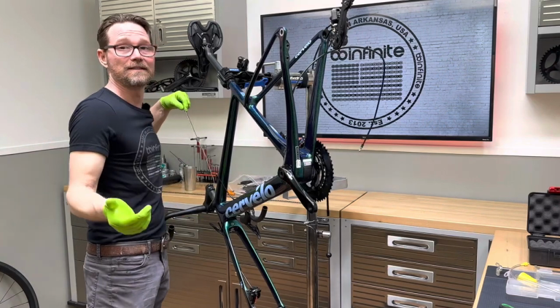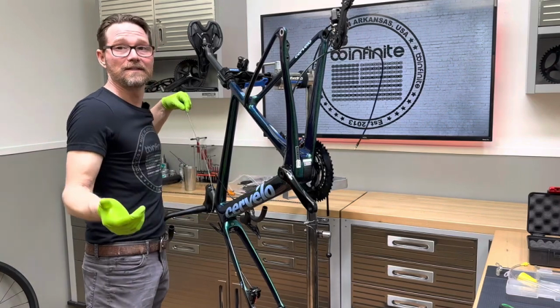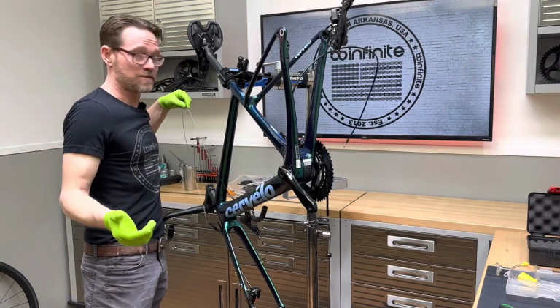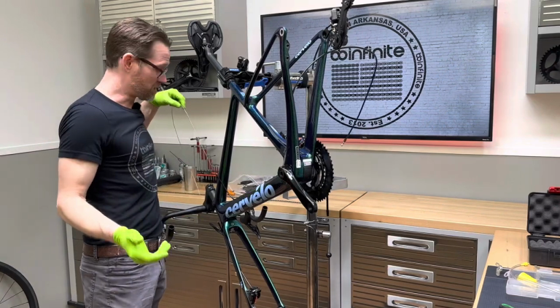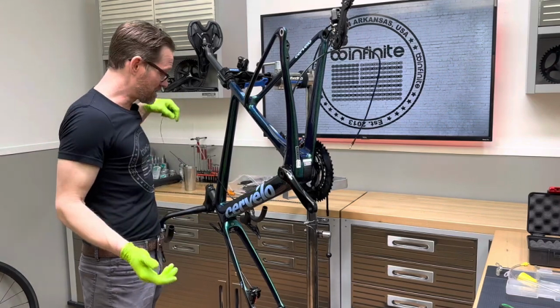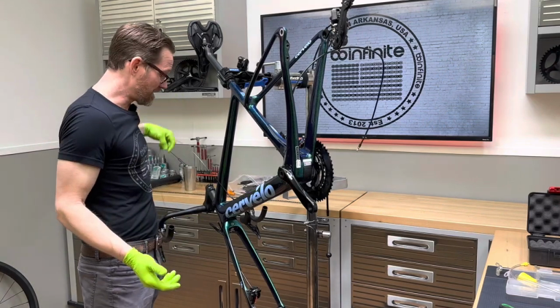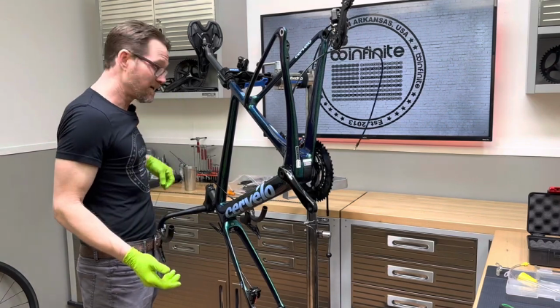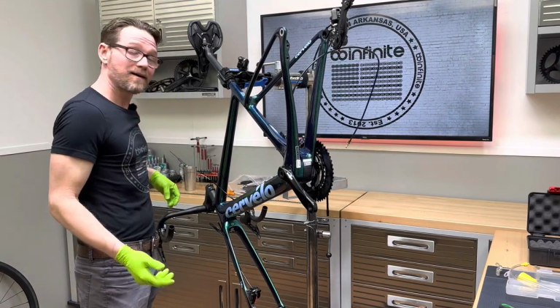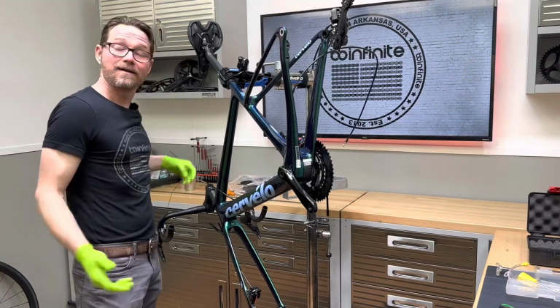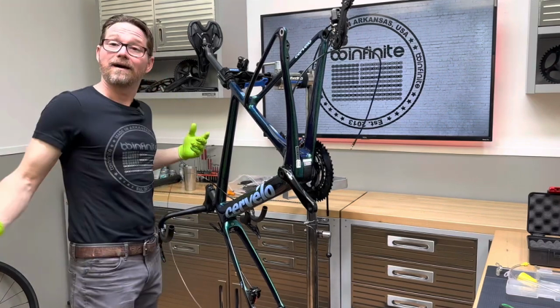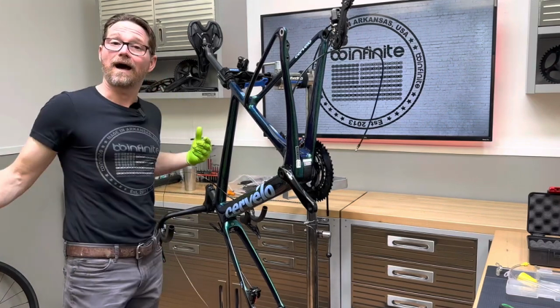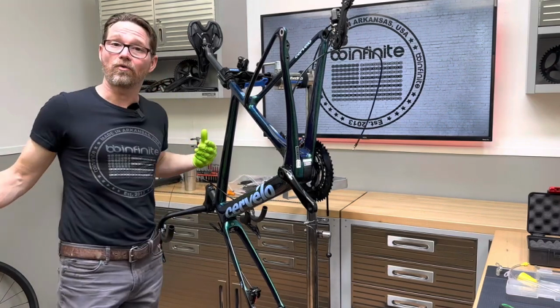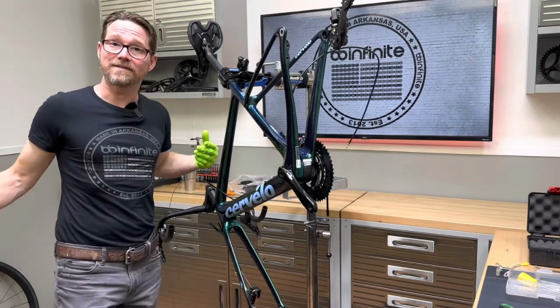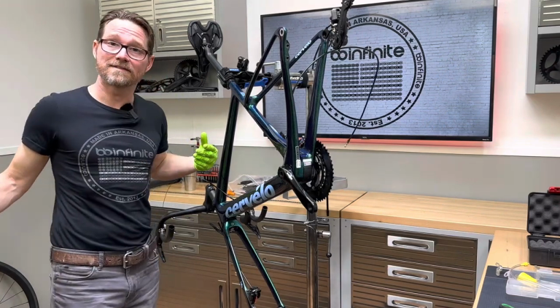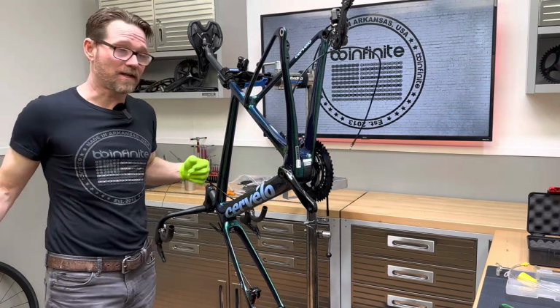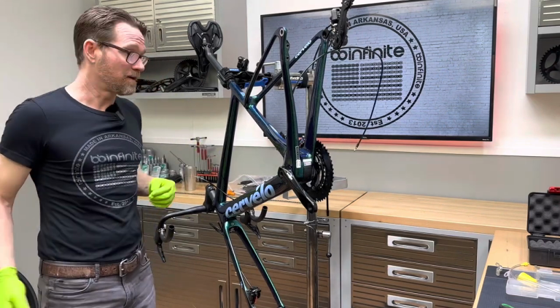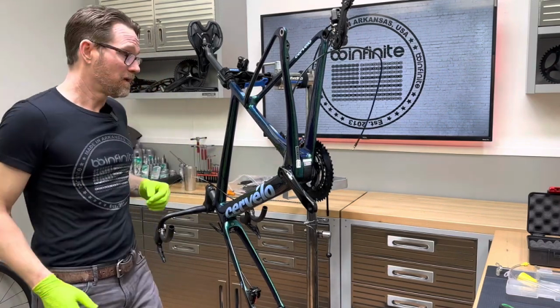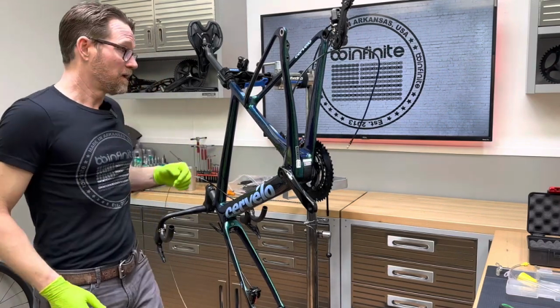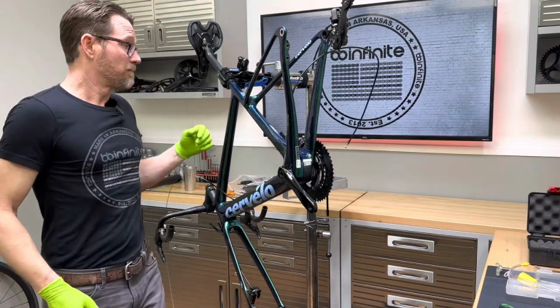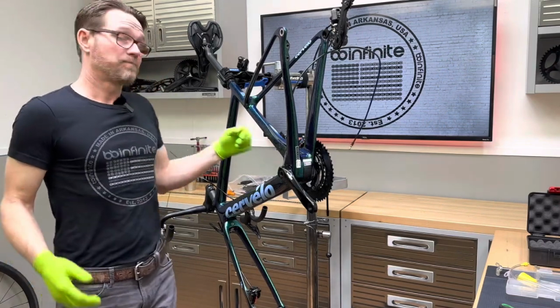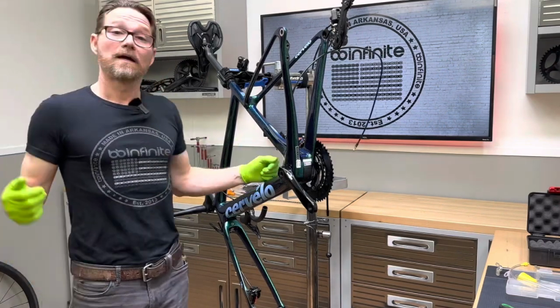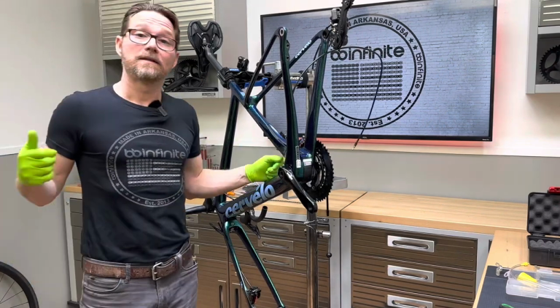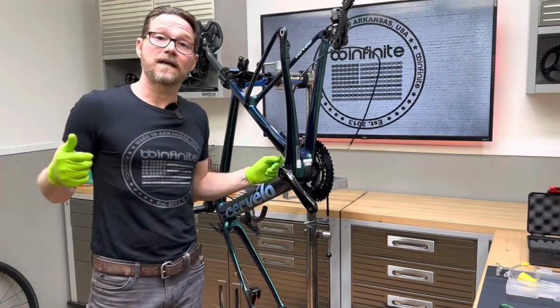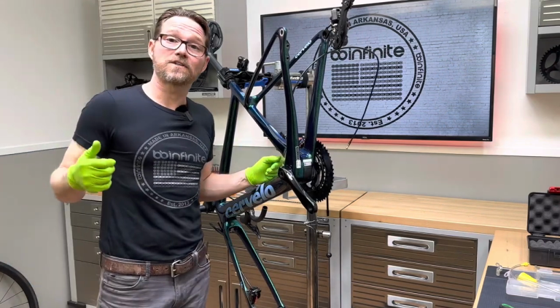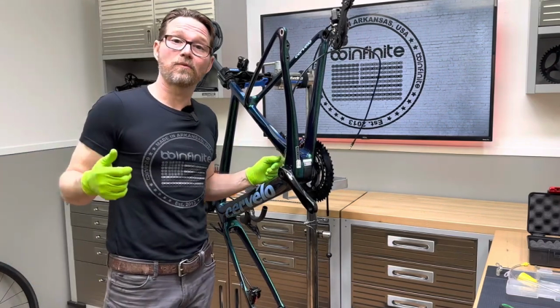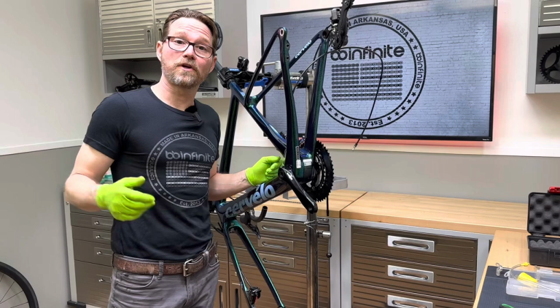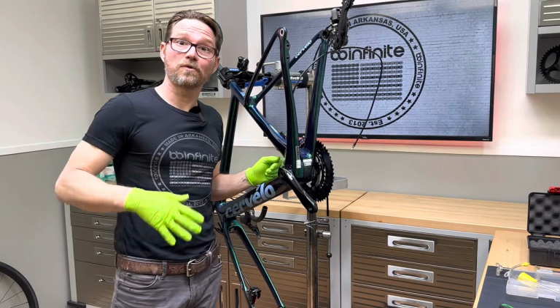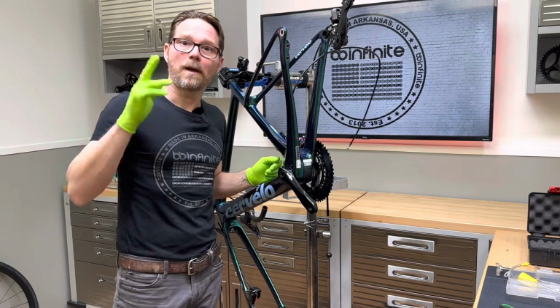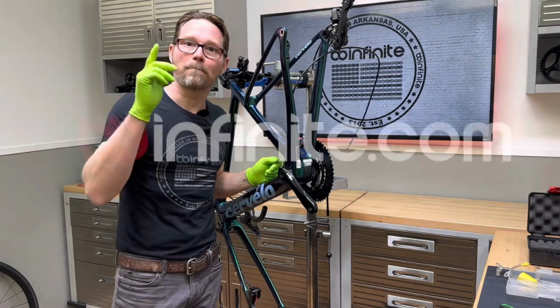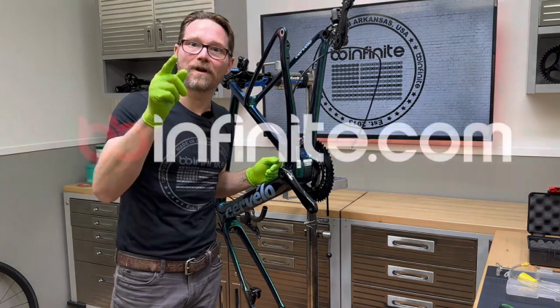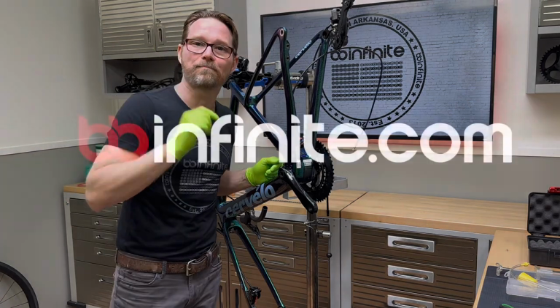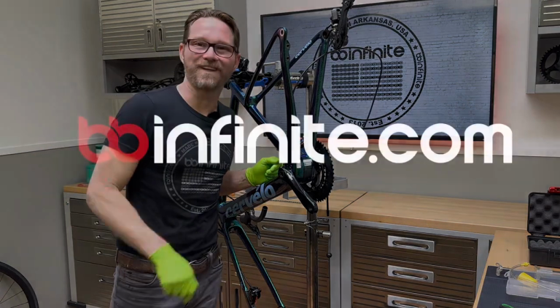Next thing we're going to do: brake bleed.